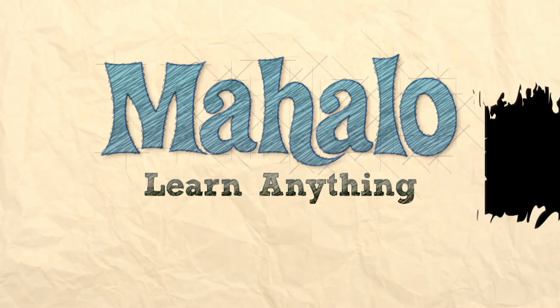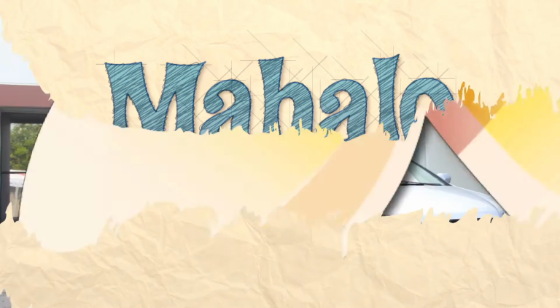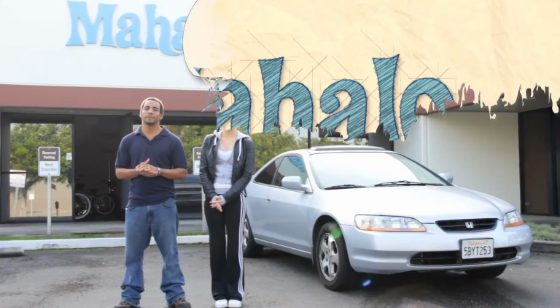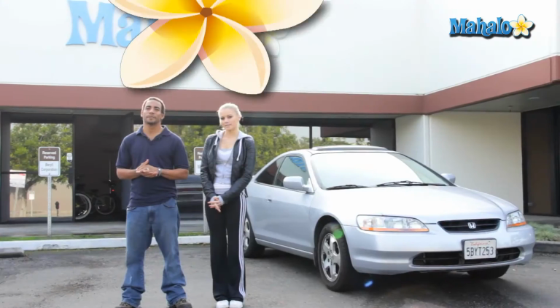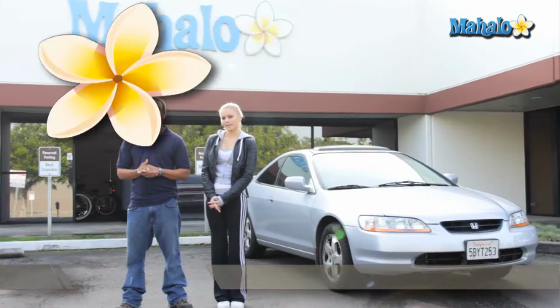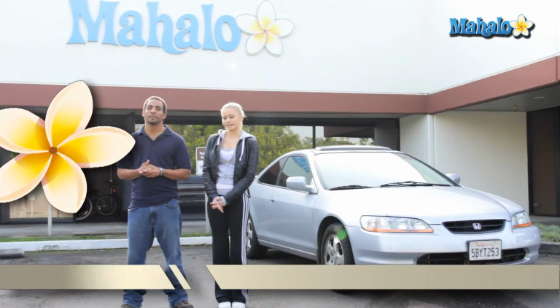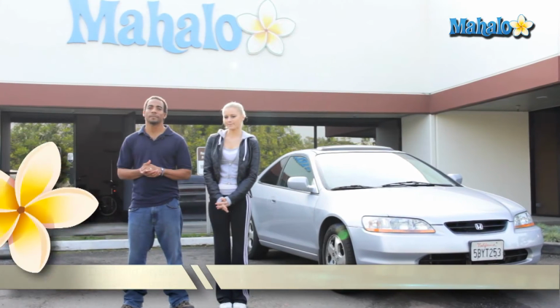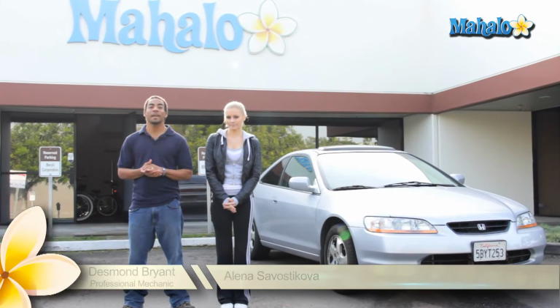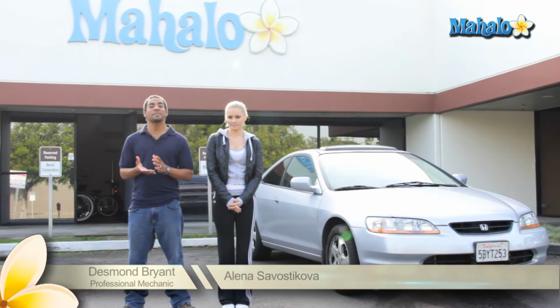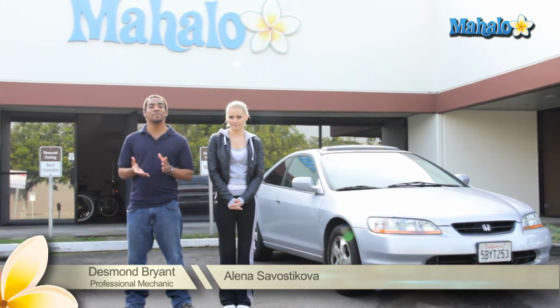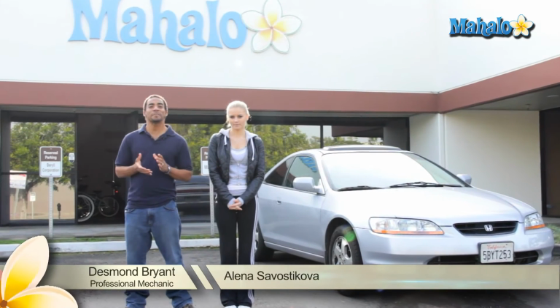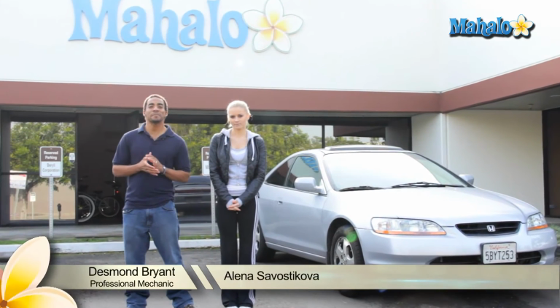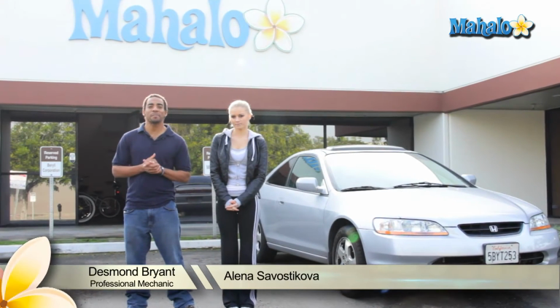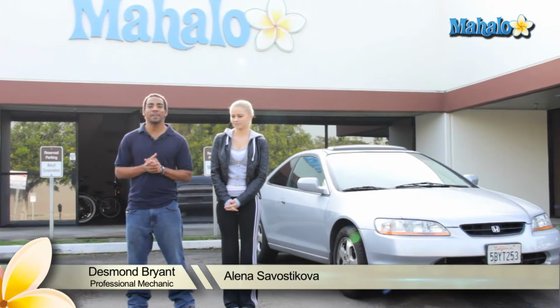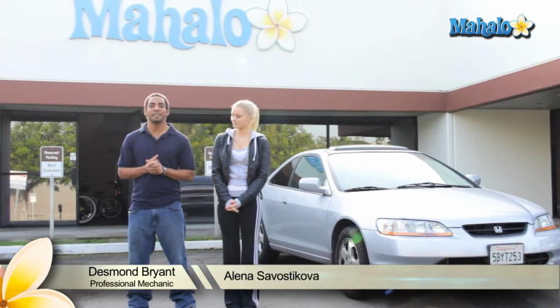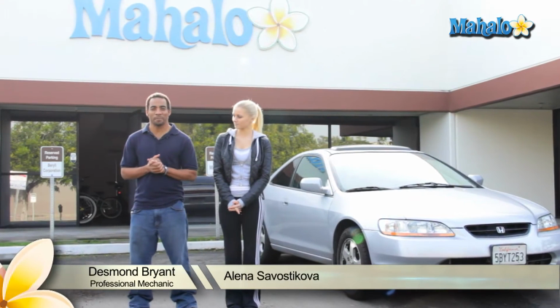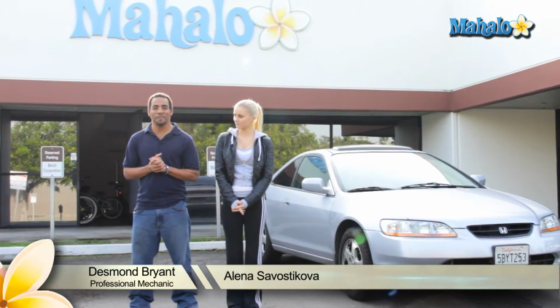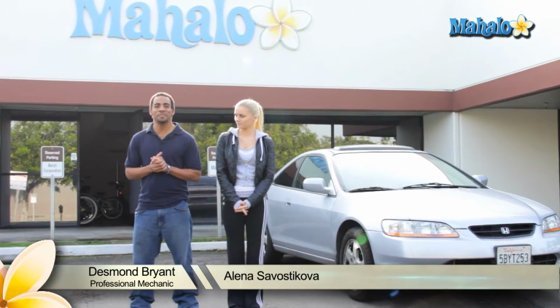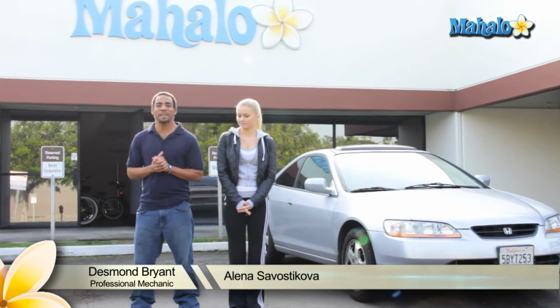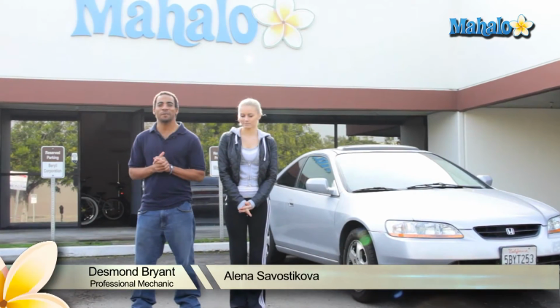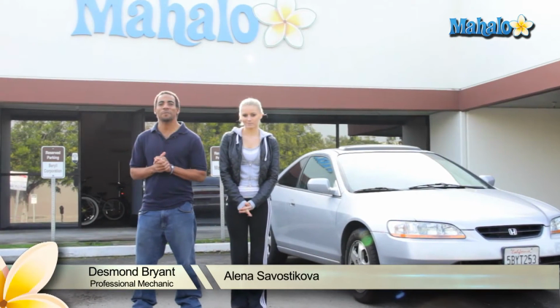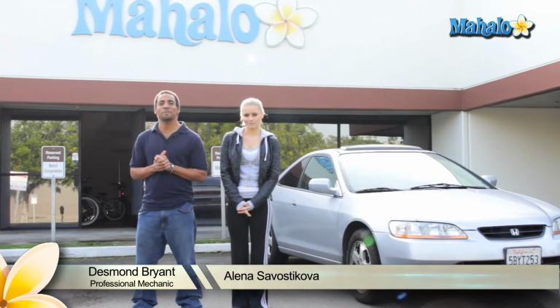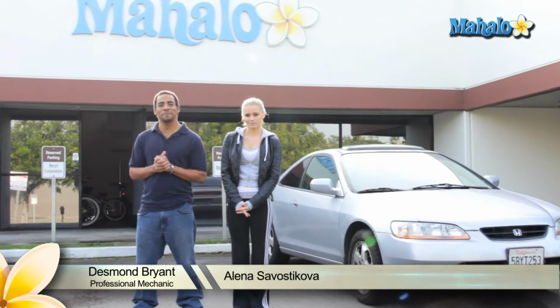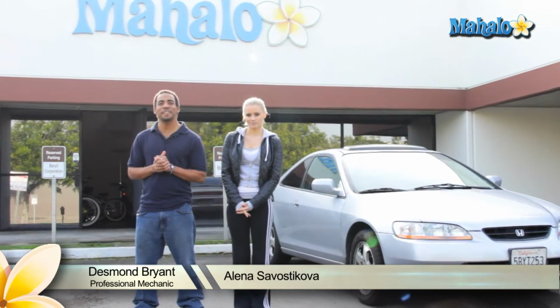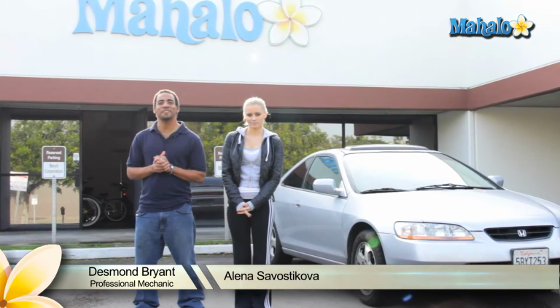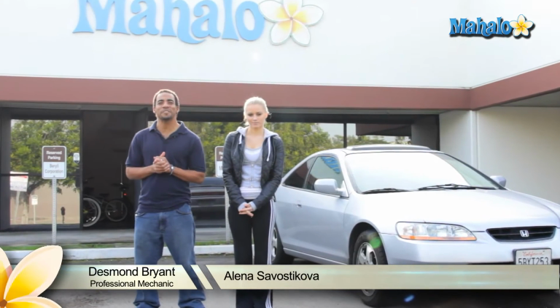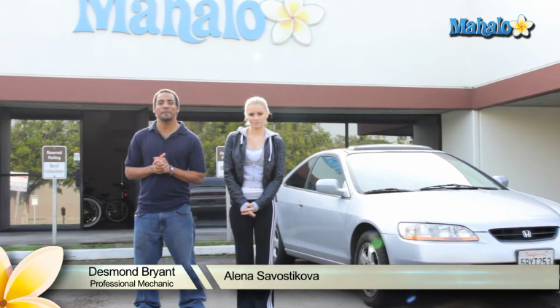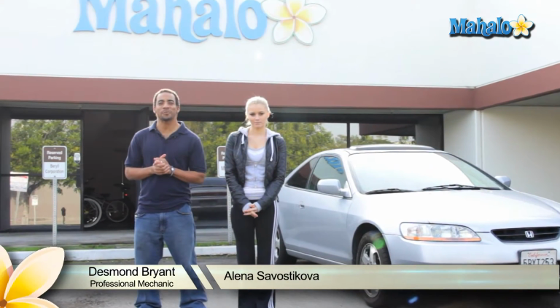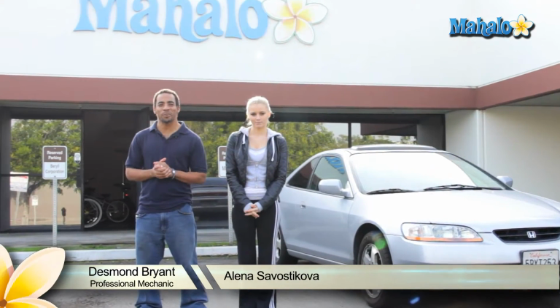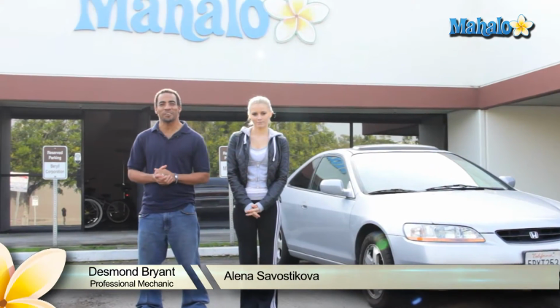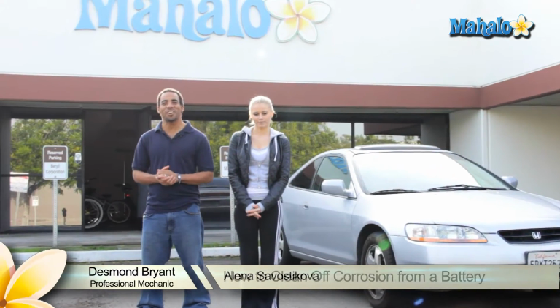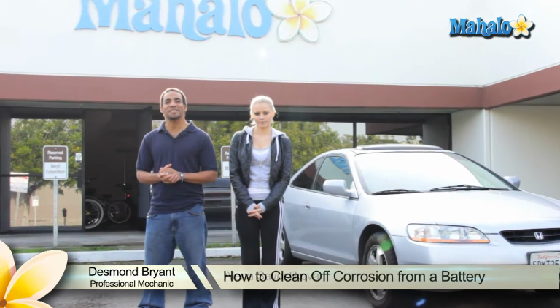Hey, my name is Elena. Hey, what's up? I'm Desmond Bryant, a professional mechanic with over 15 years experience working on cars.